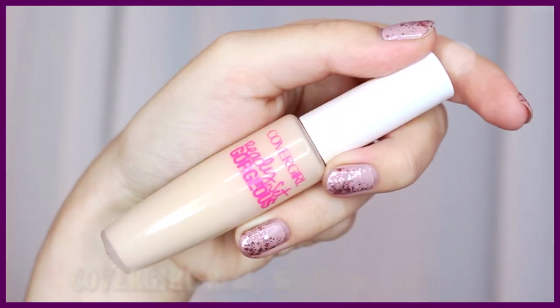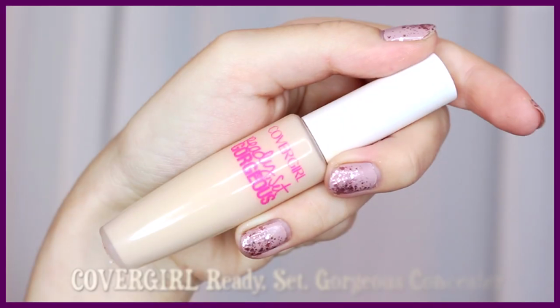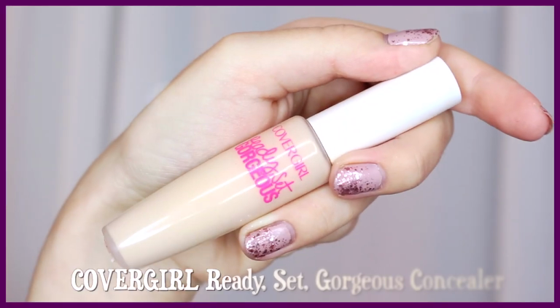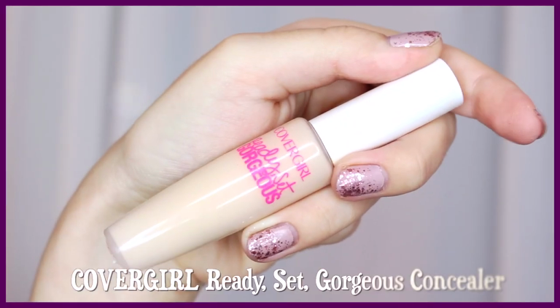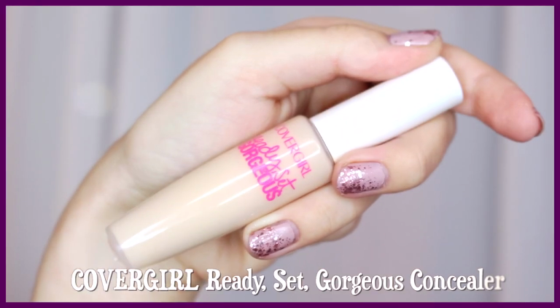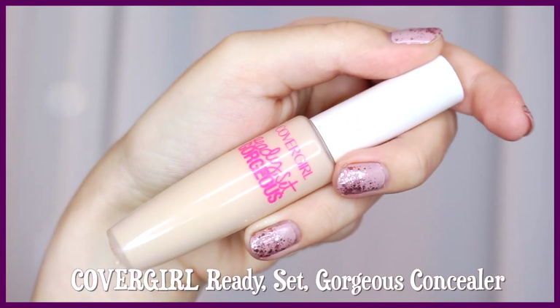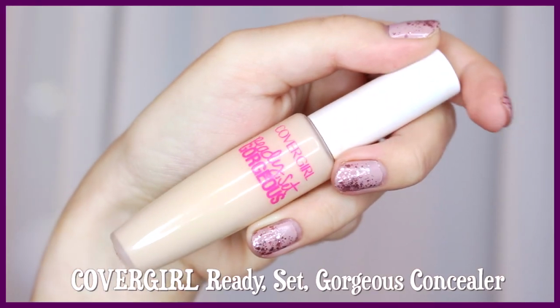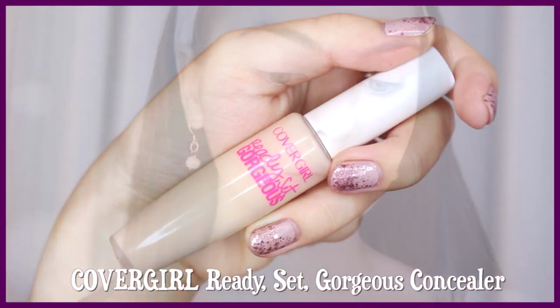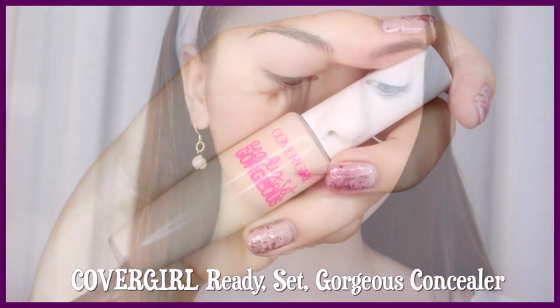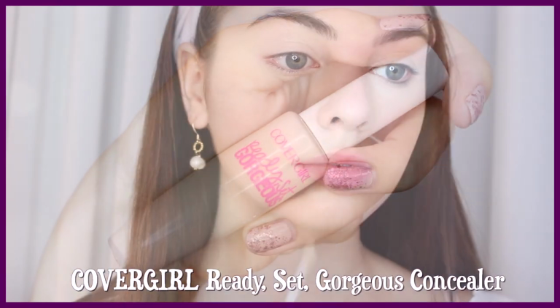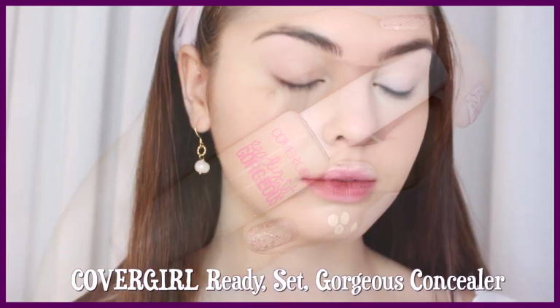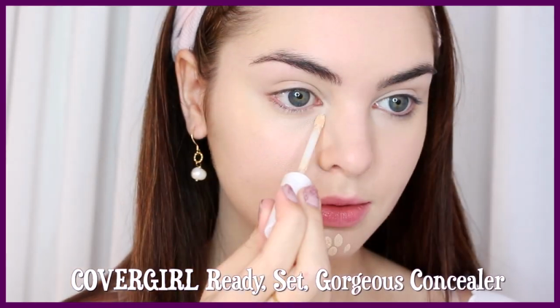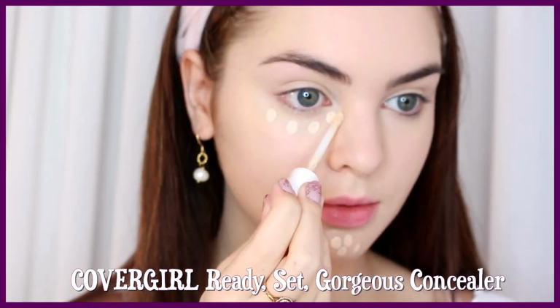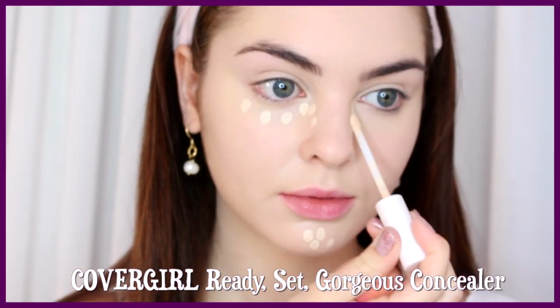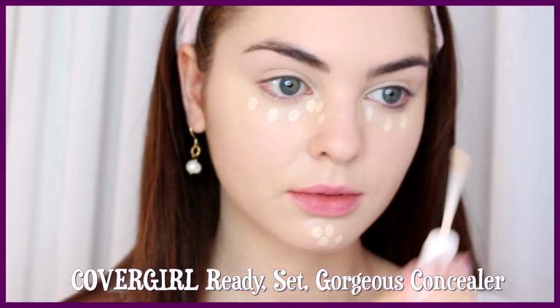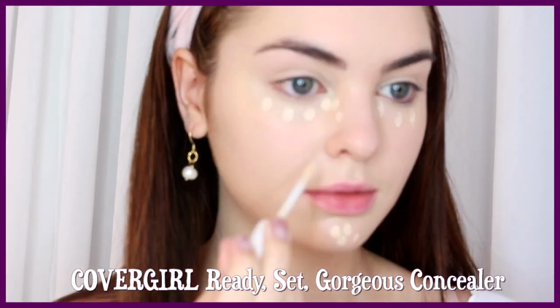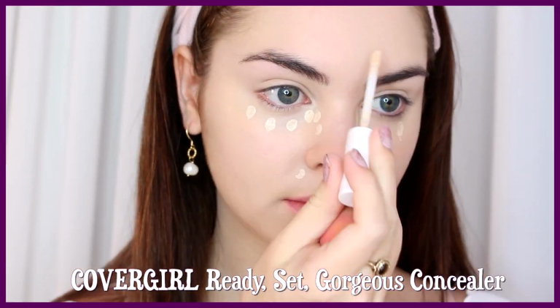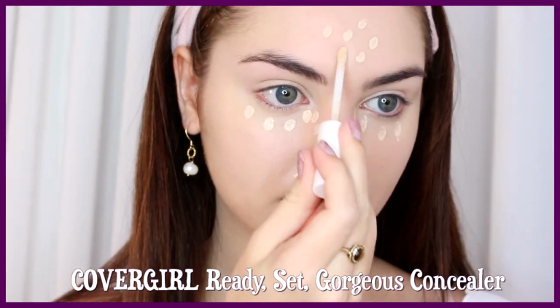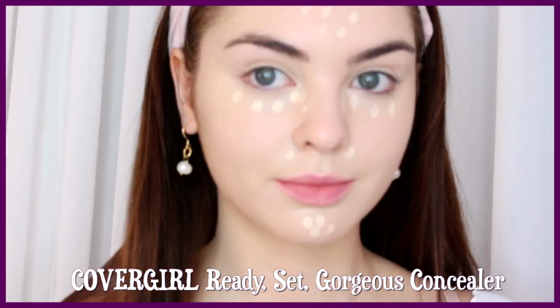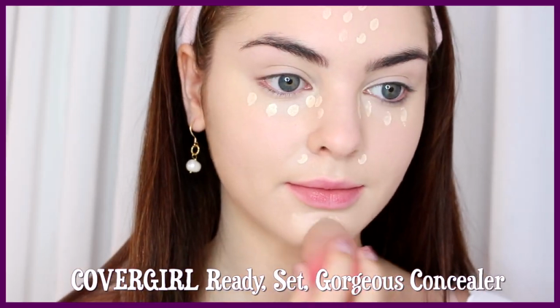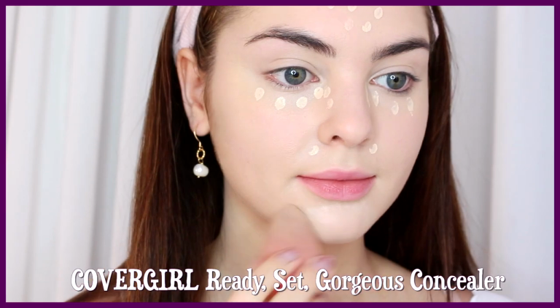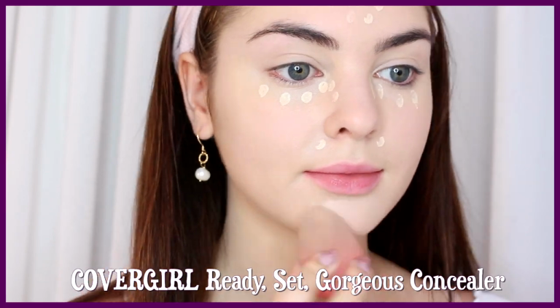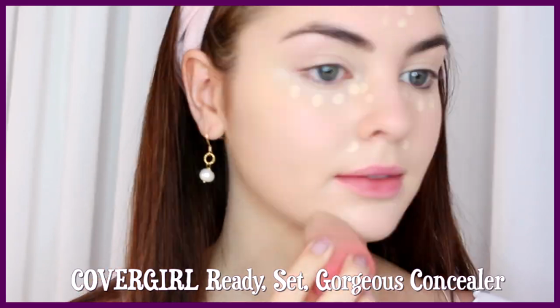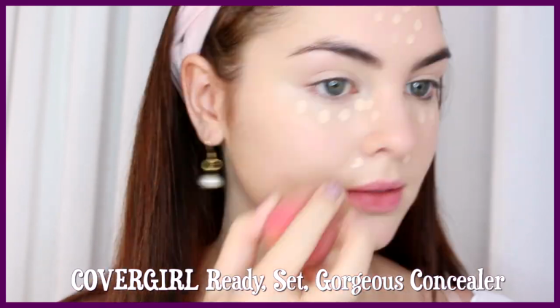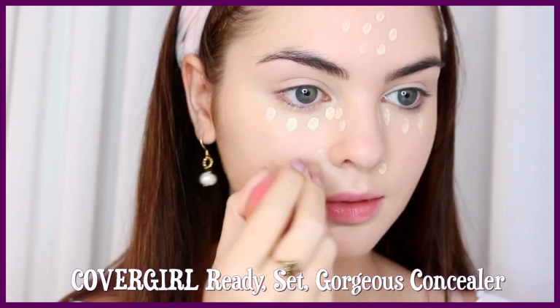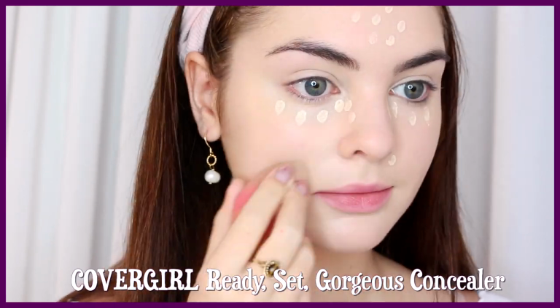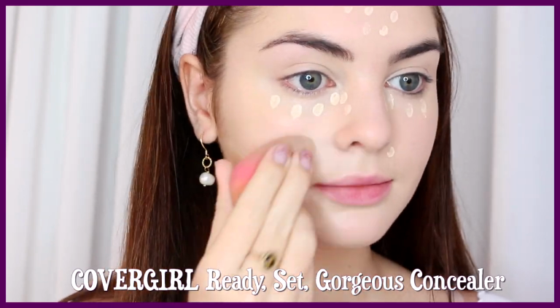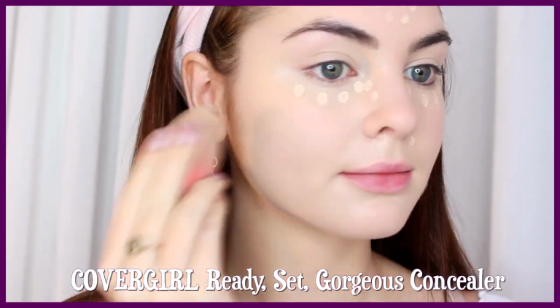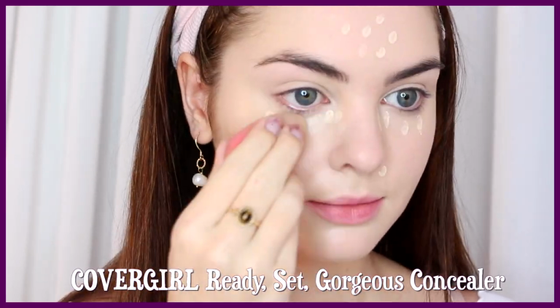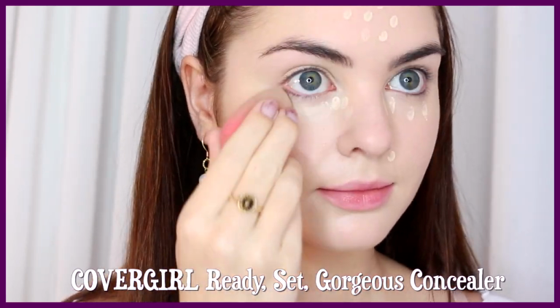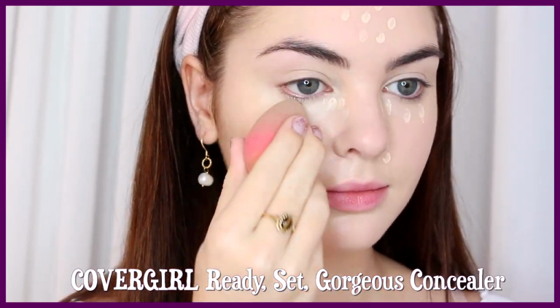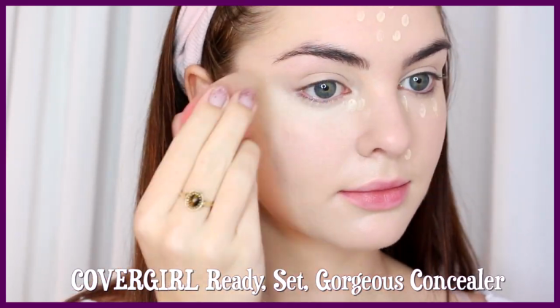Go in with concealer on any areas you need extra coverage as well. I'm going underneath my eyes, on my chin, and around my nose.